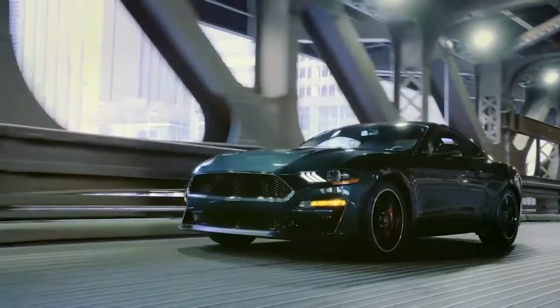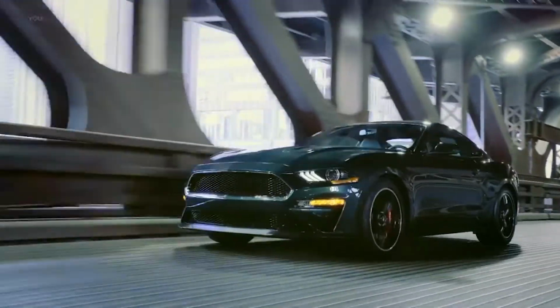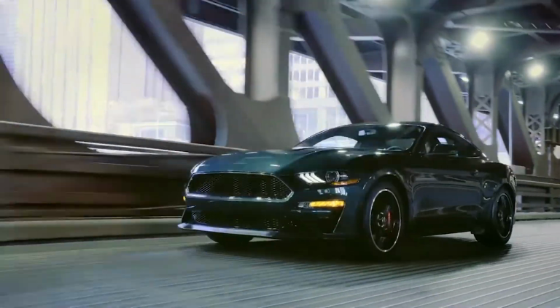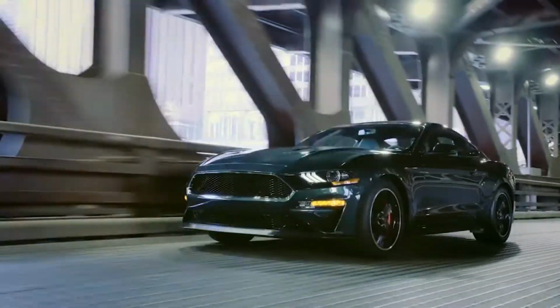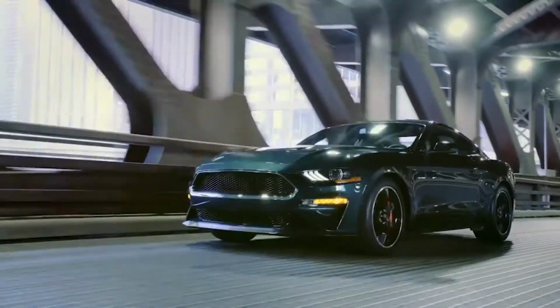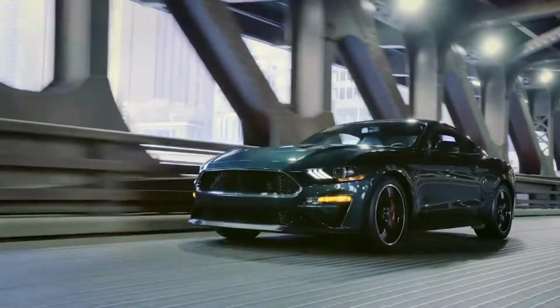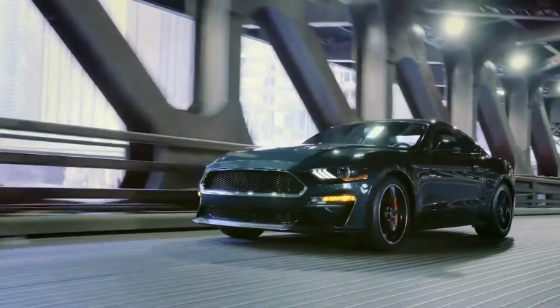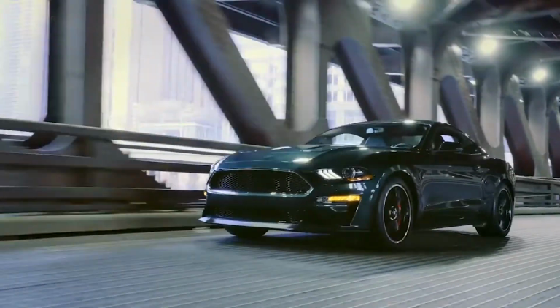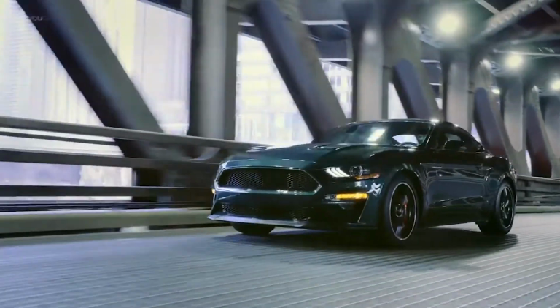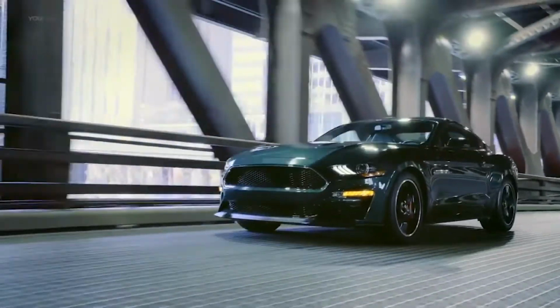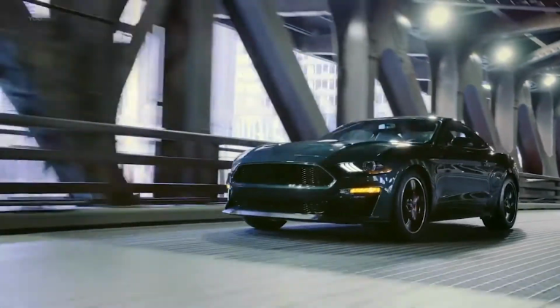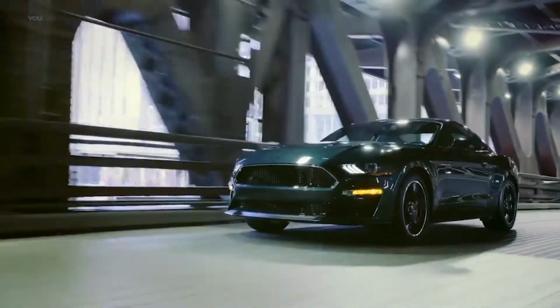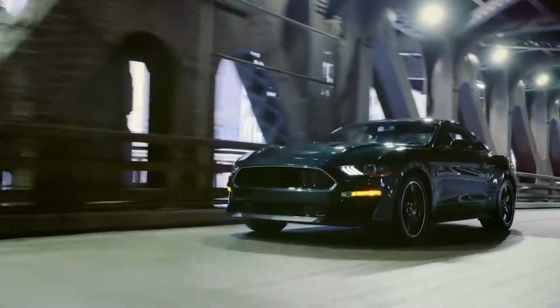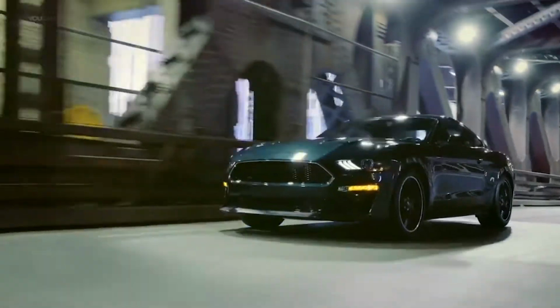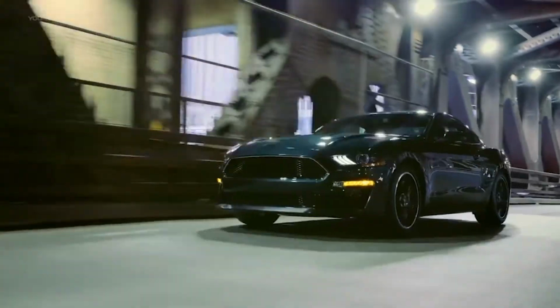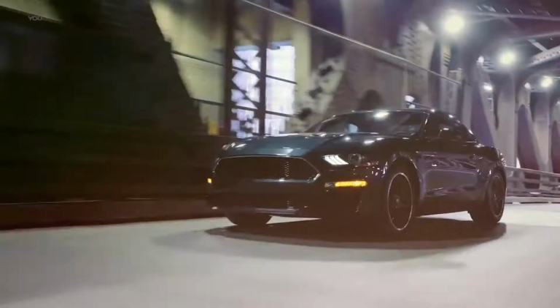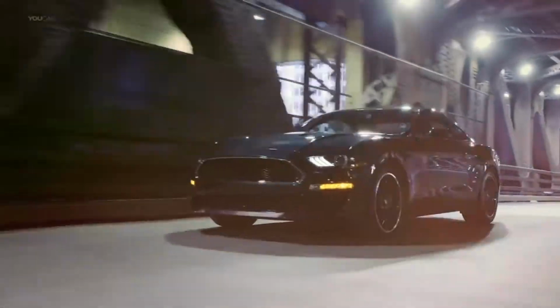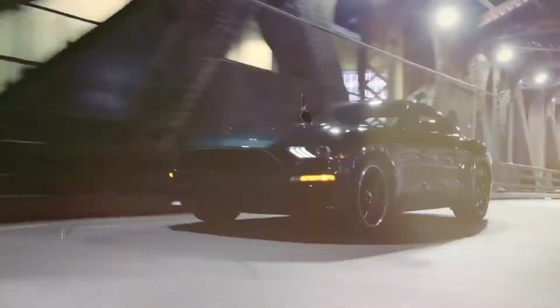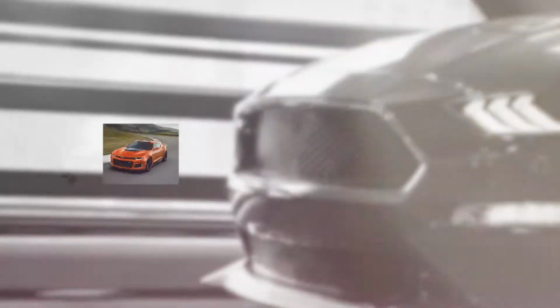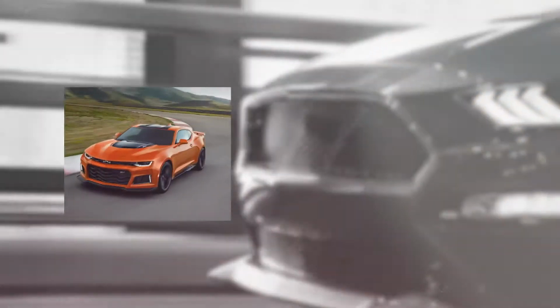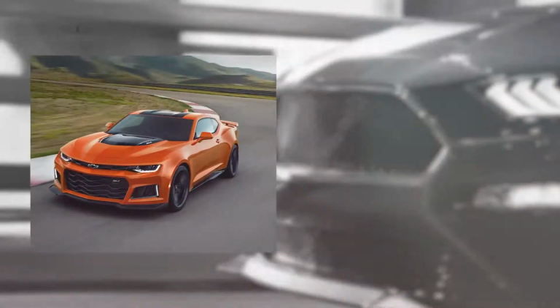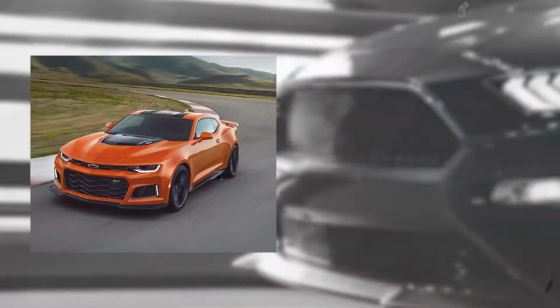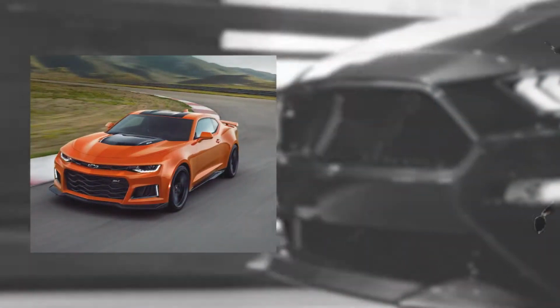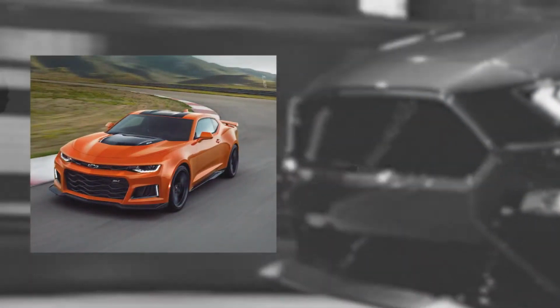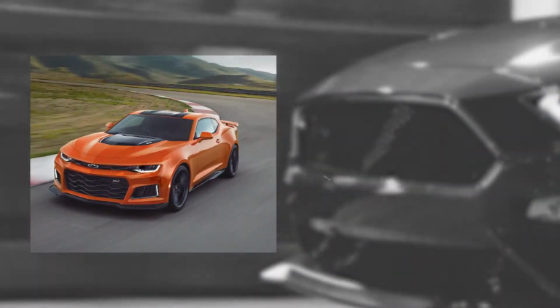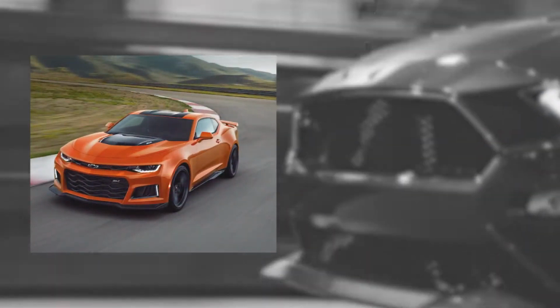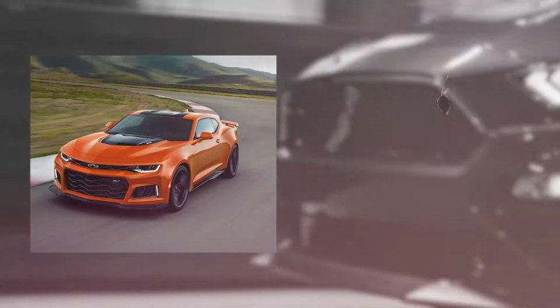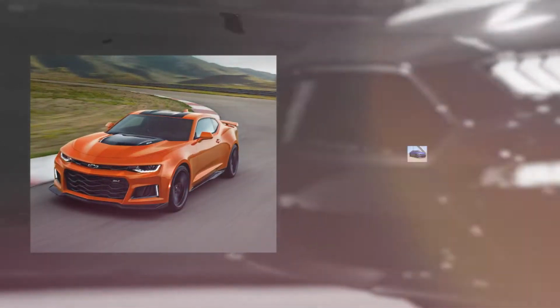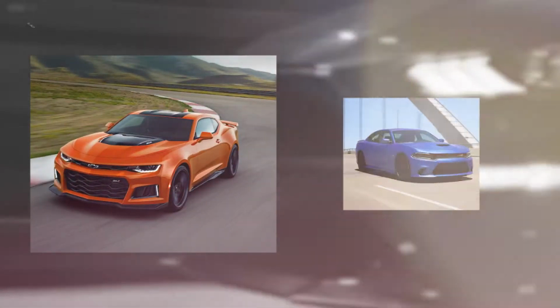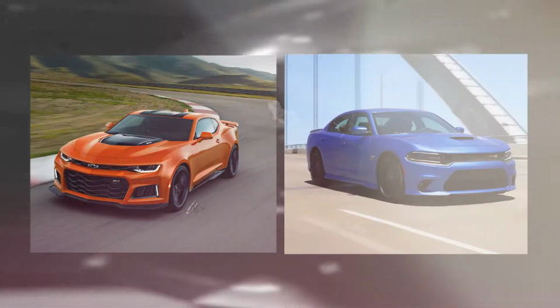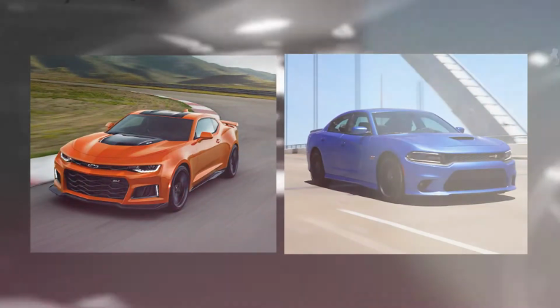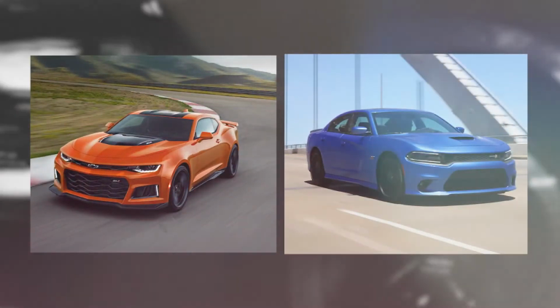Overall, the Ford Mustang continues to be our favorite muscle vehicle, surpassing both the Chevy Camaro and the Dodge Challenger.